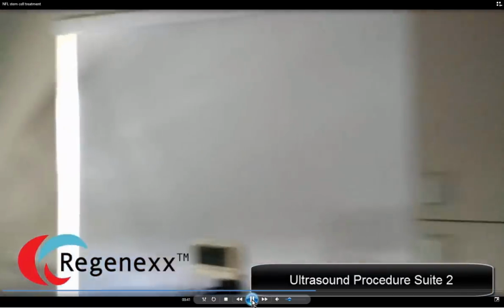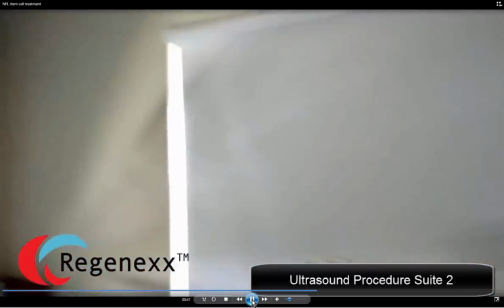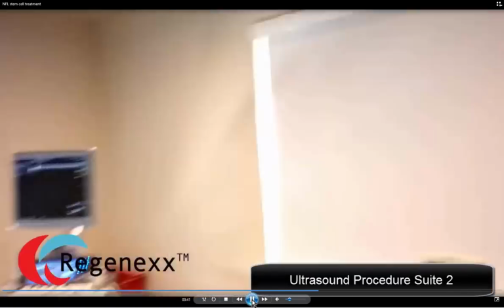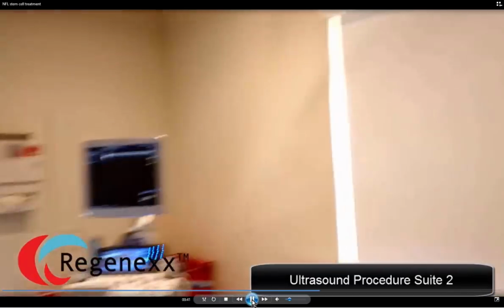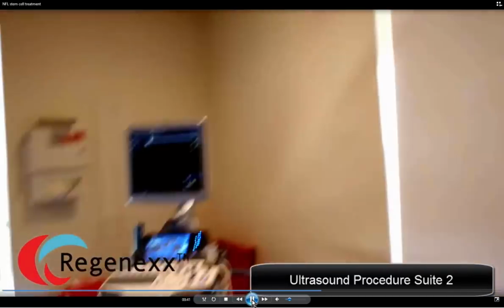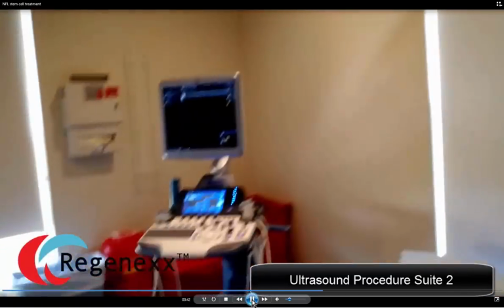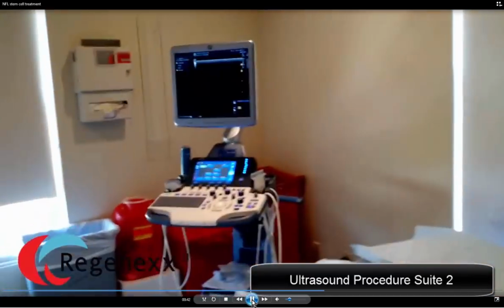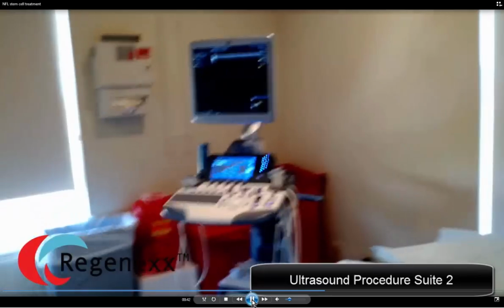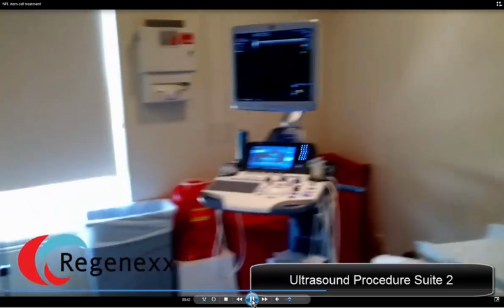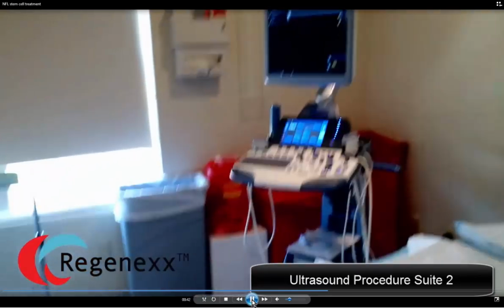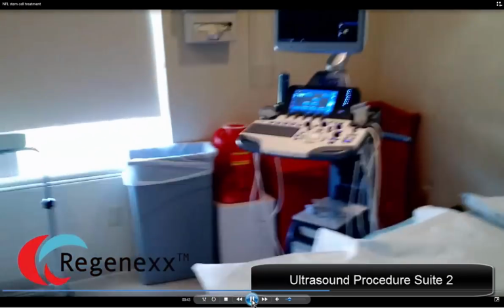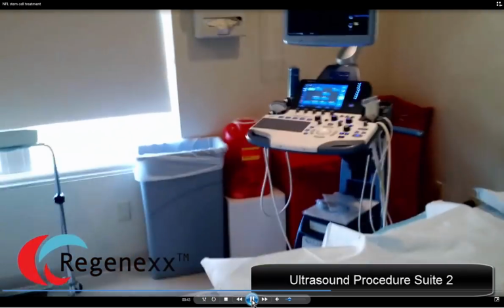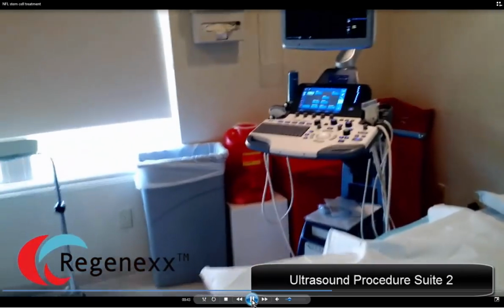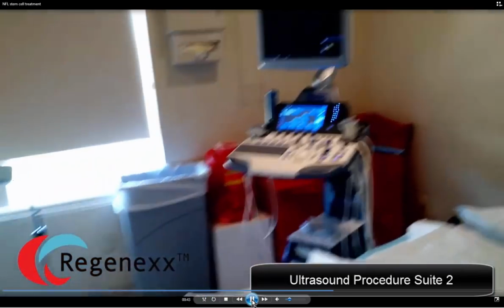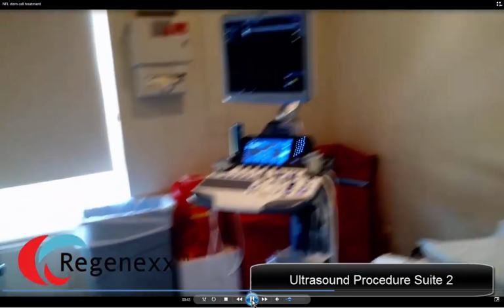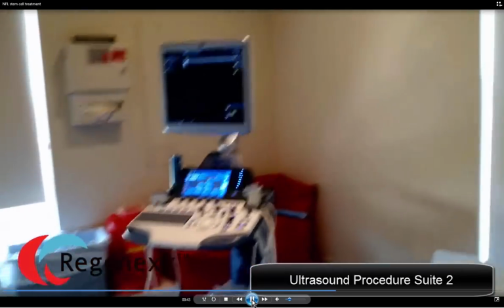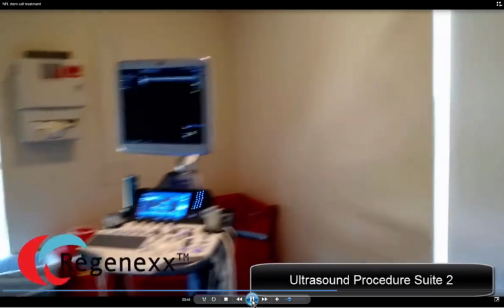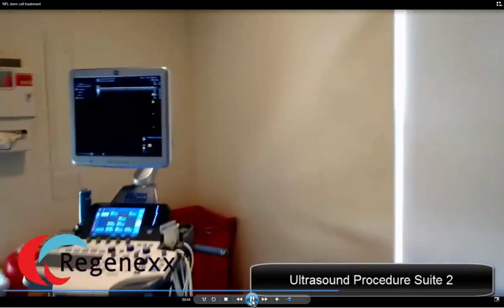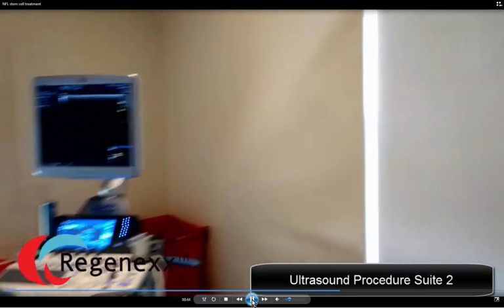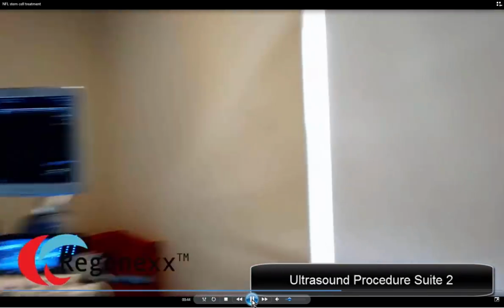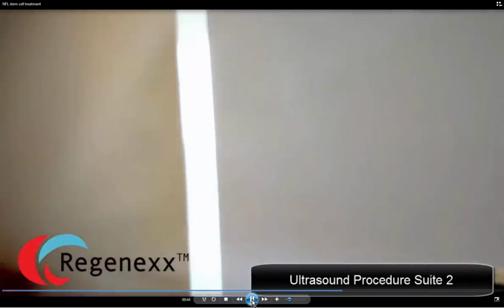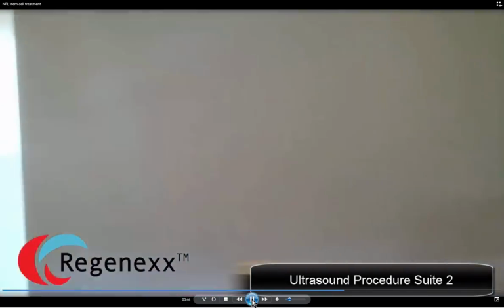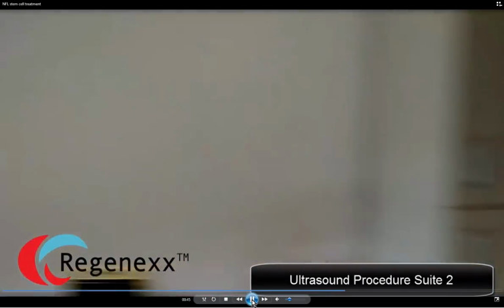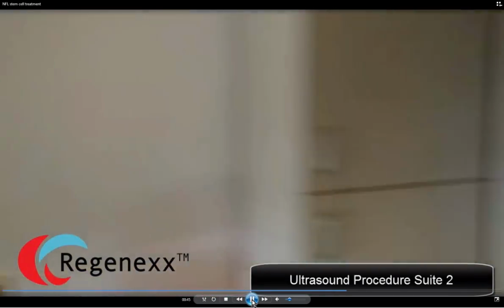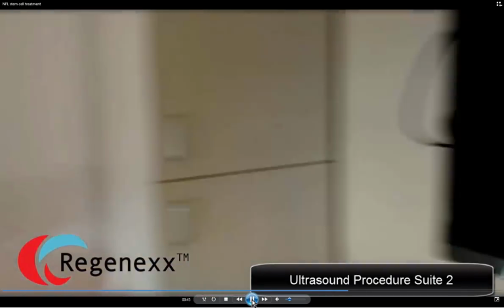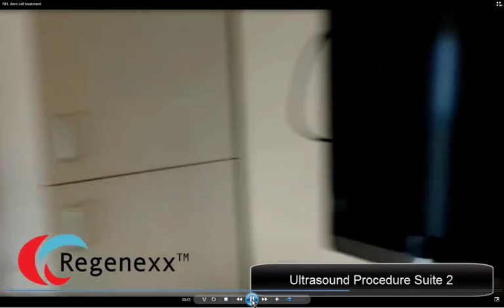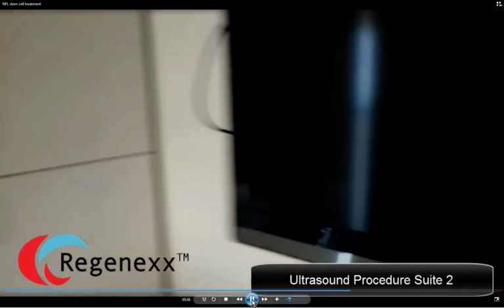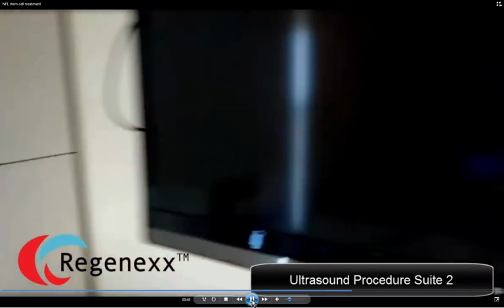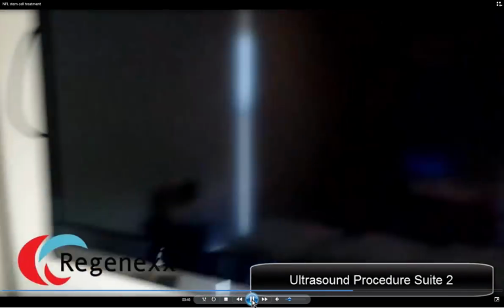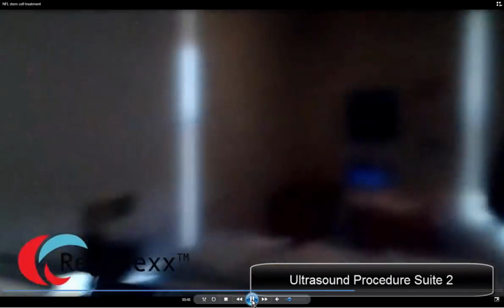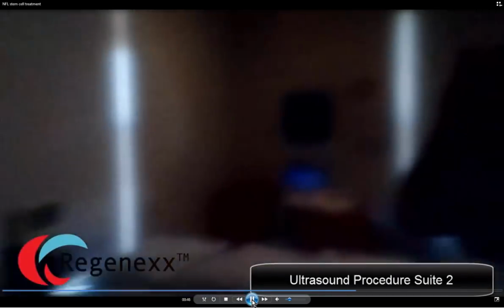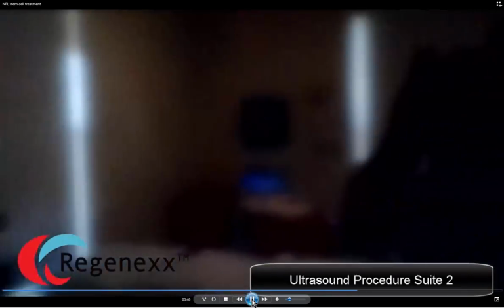This is our procedure room number two, where we focus on ultrasound-guided procedures.